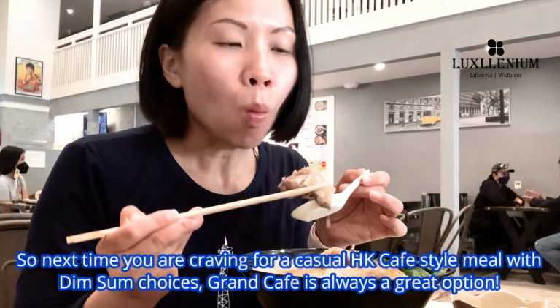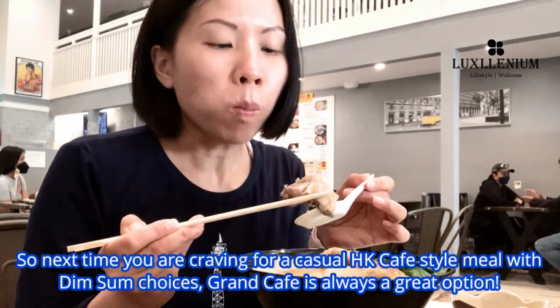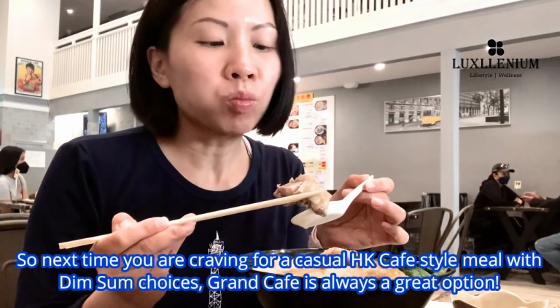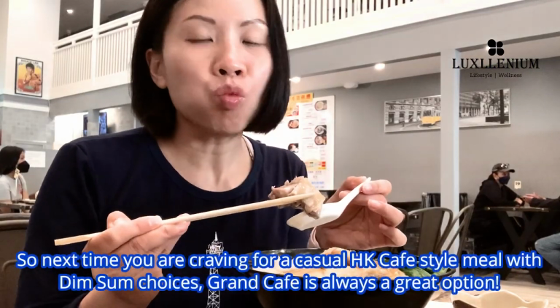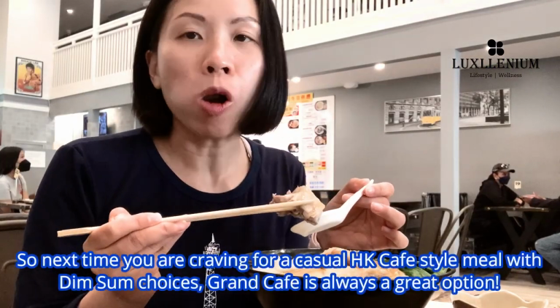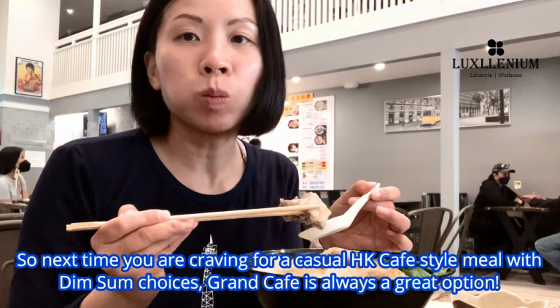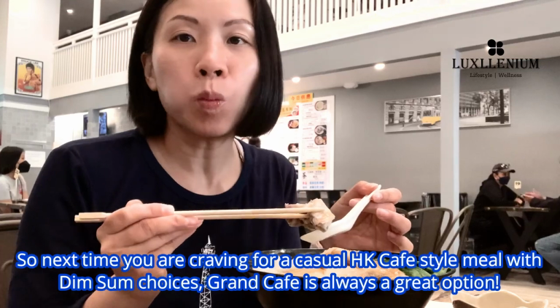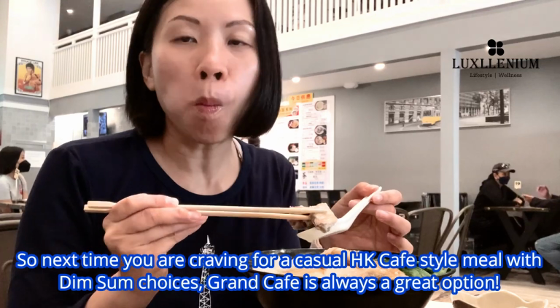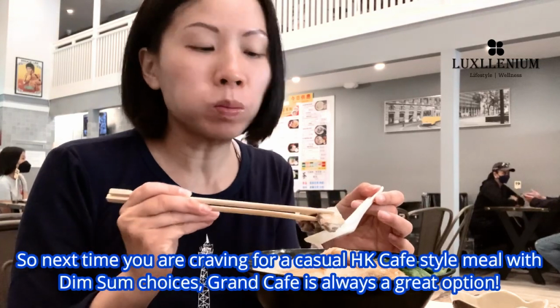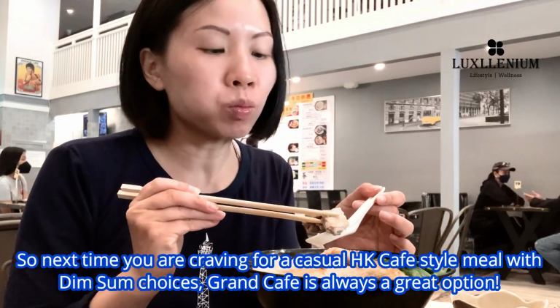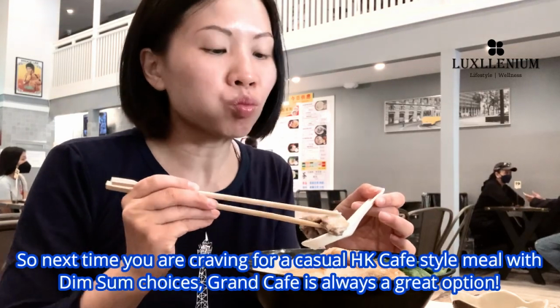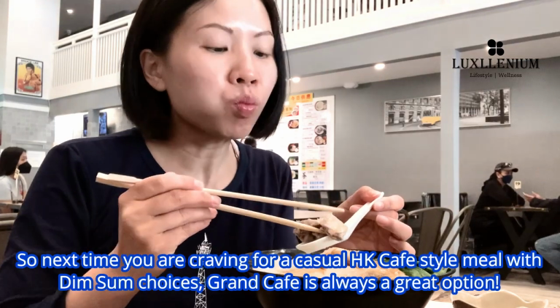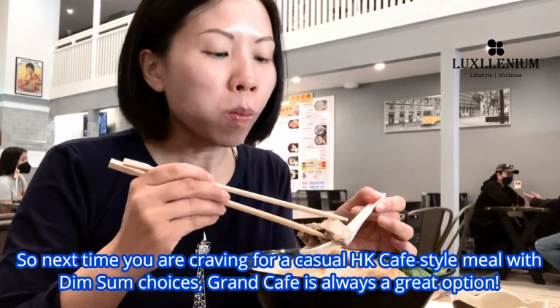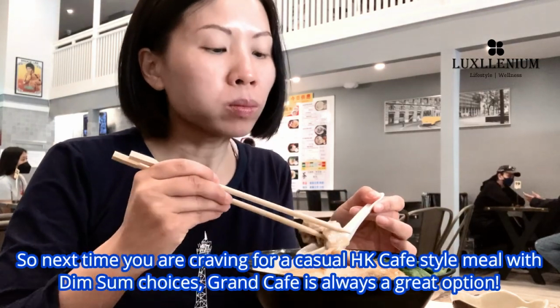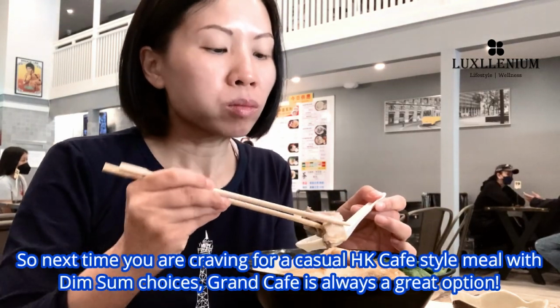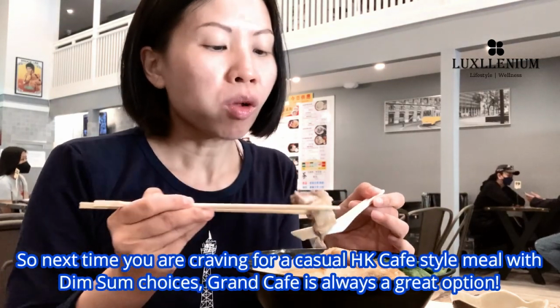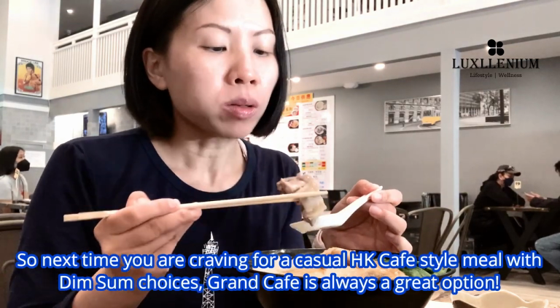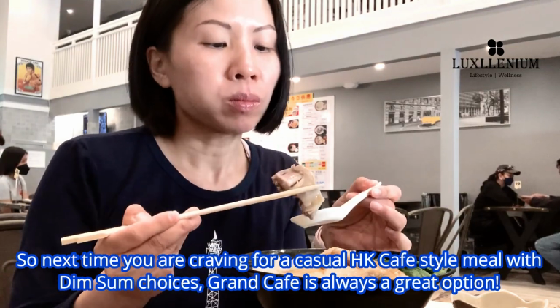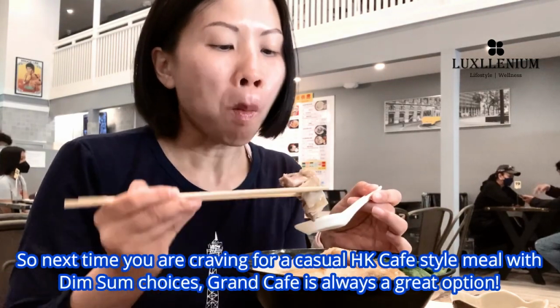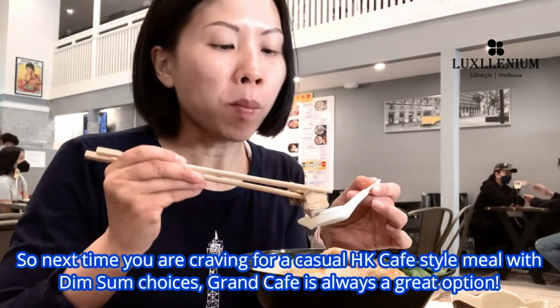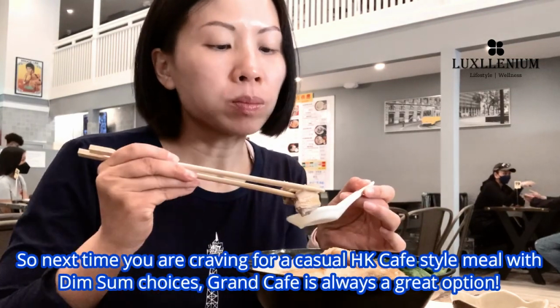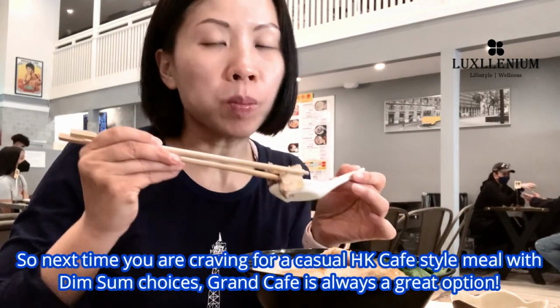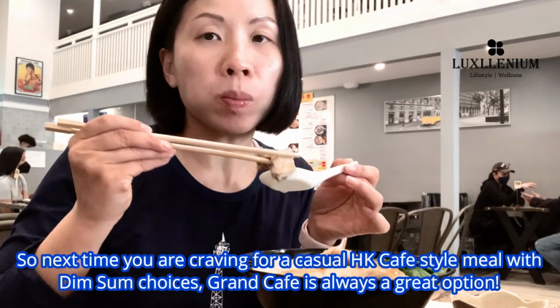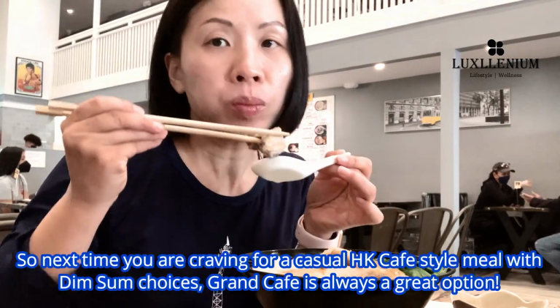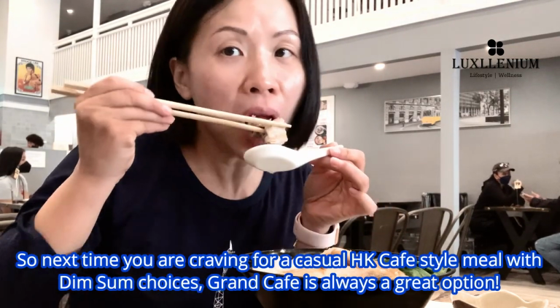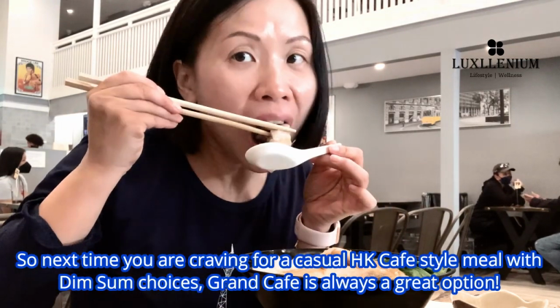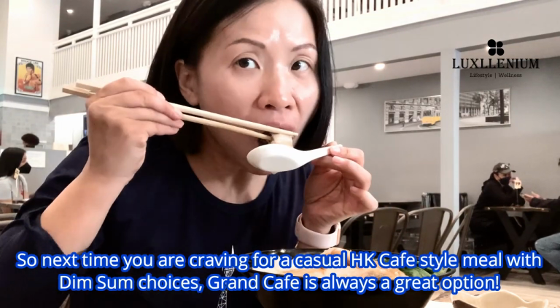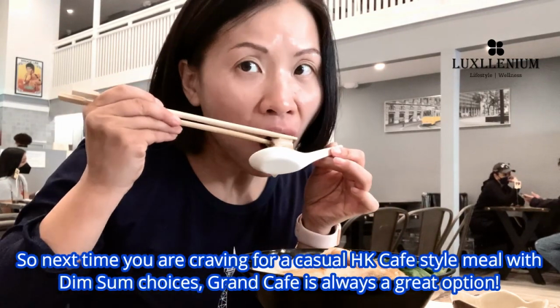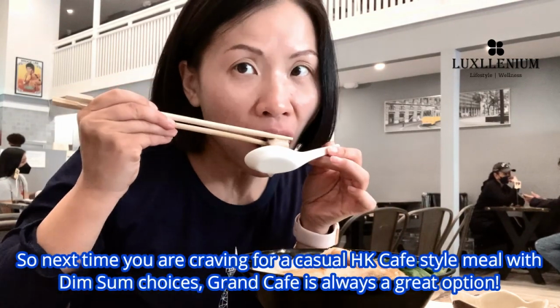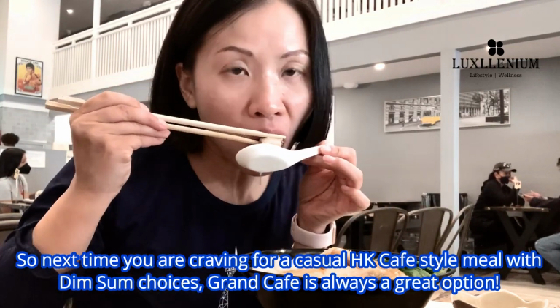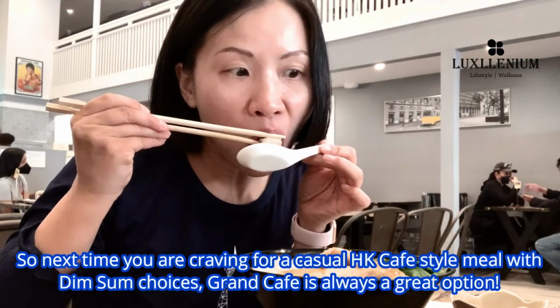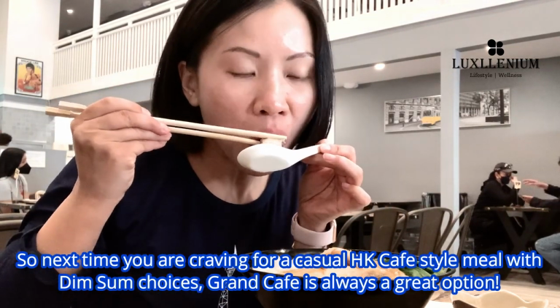So next time you're craving a casual Hong Kong cafe style meal with dim sum choices, Grand Cafe is always a great option.